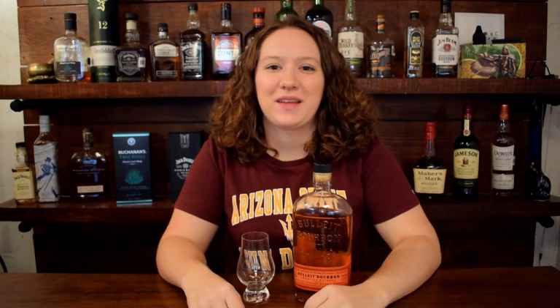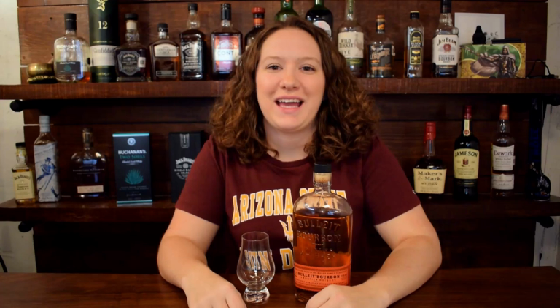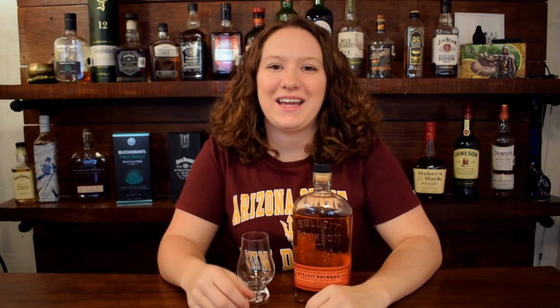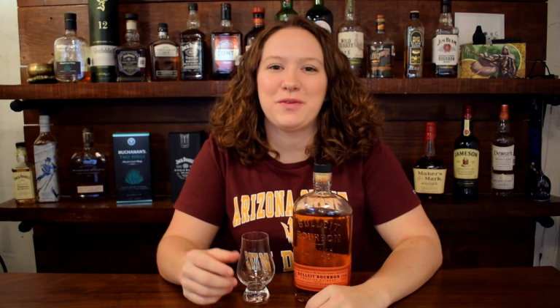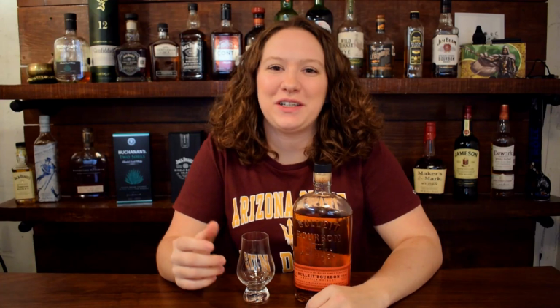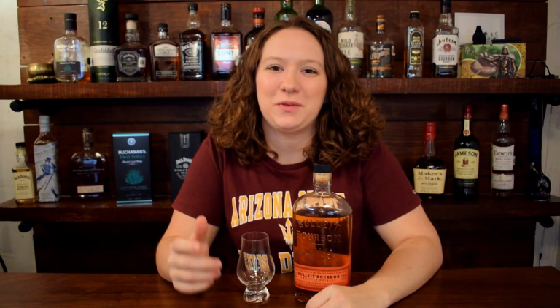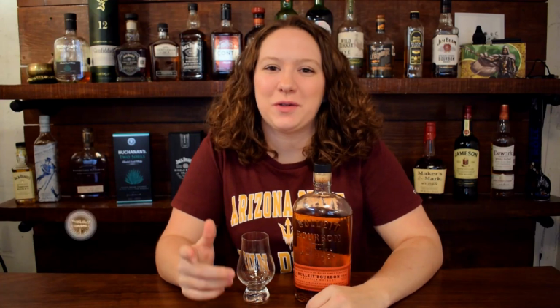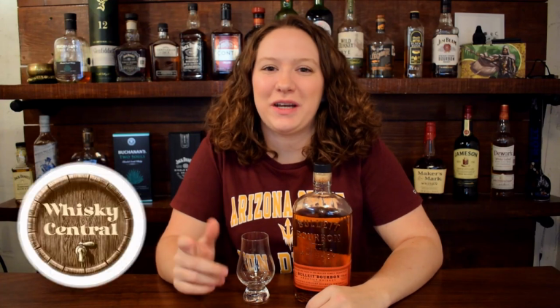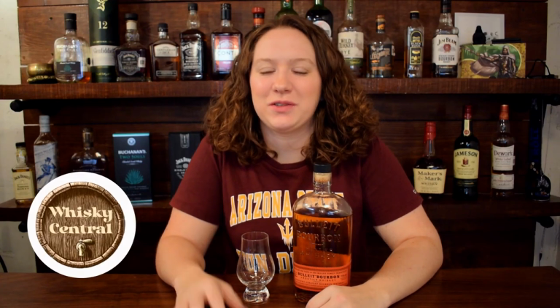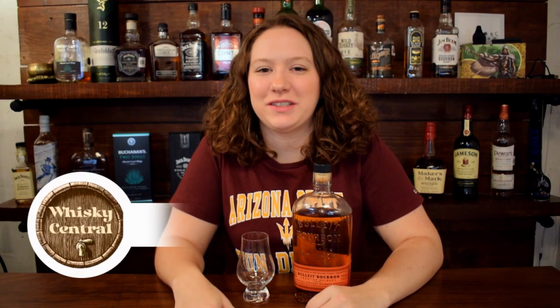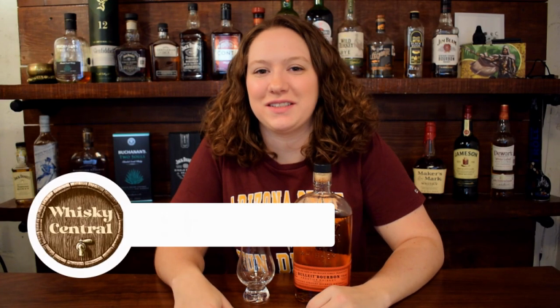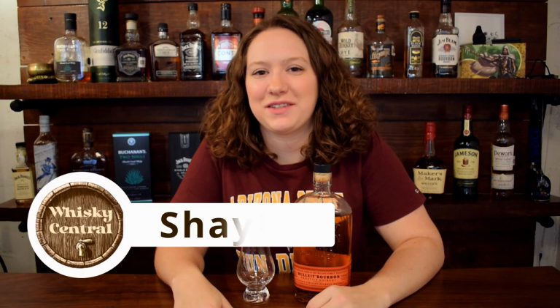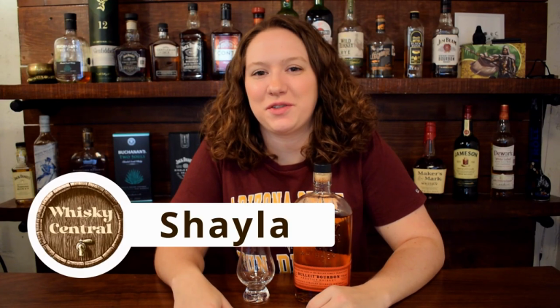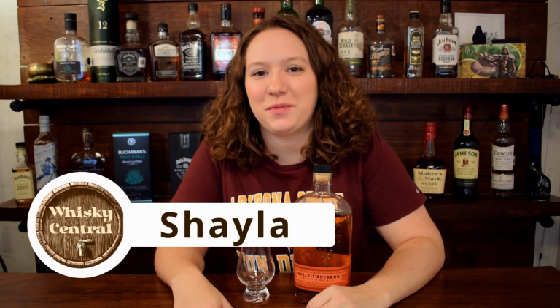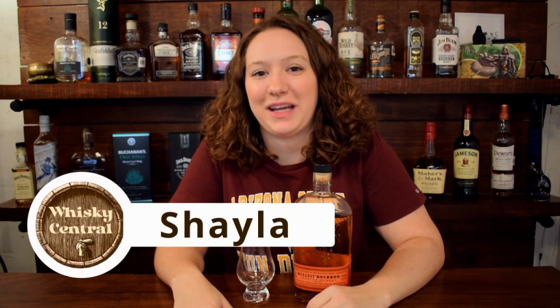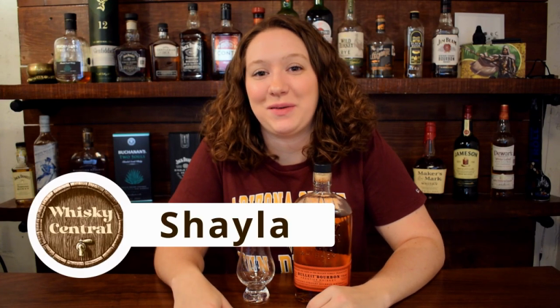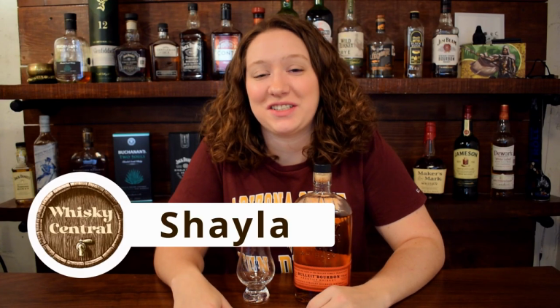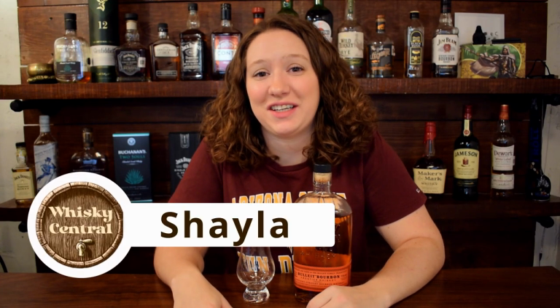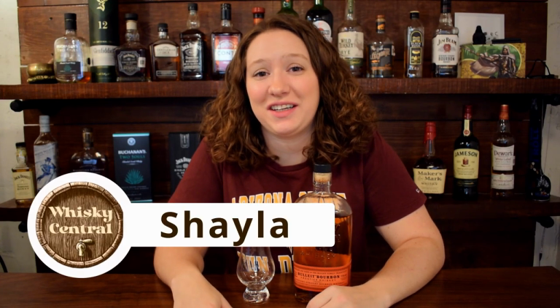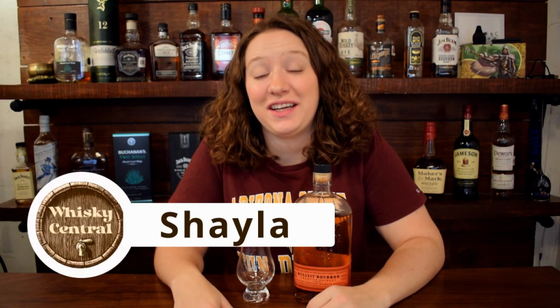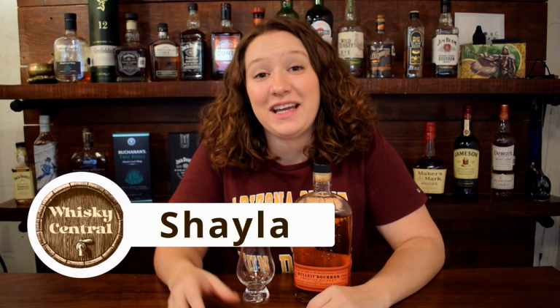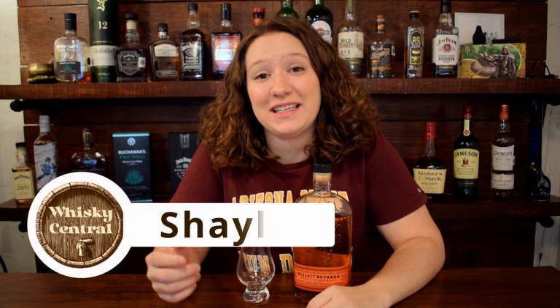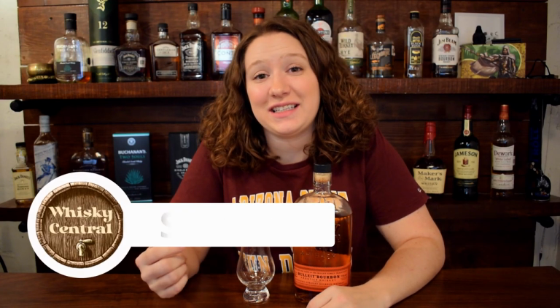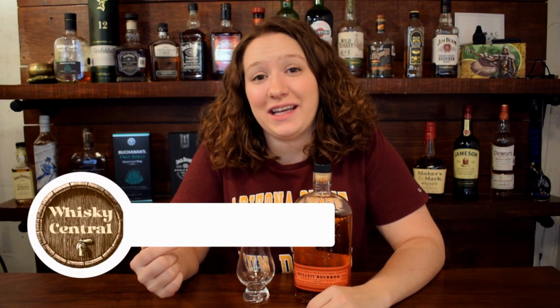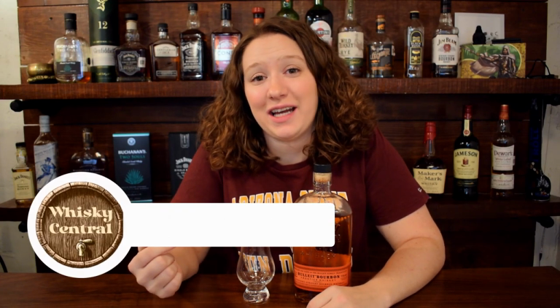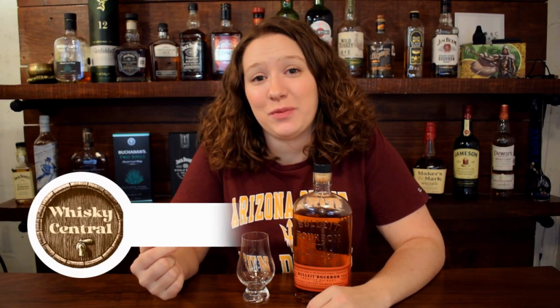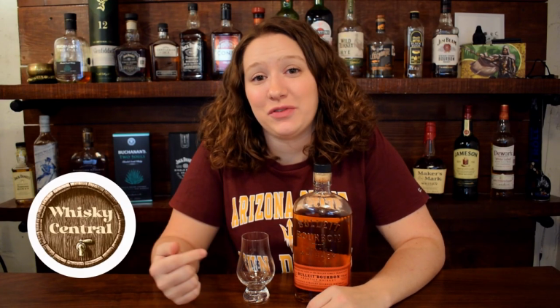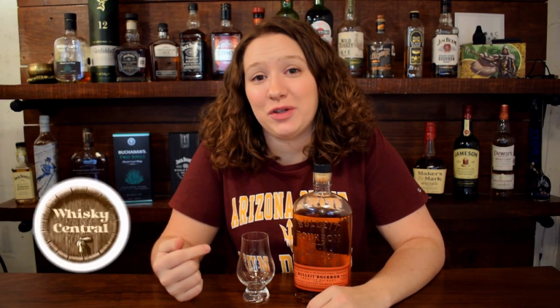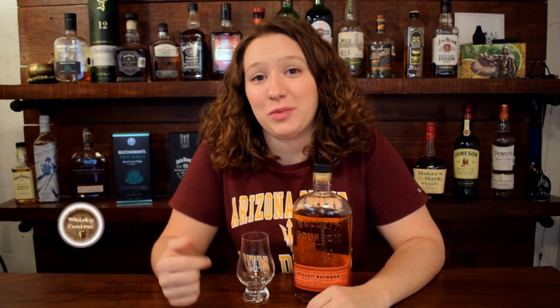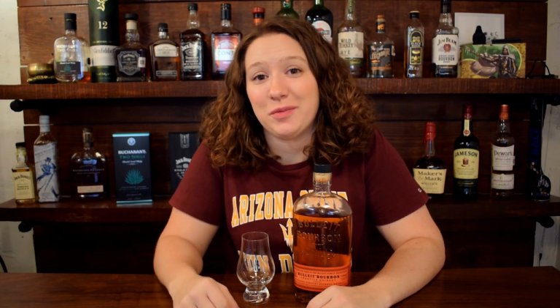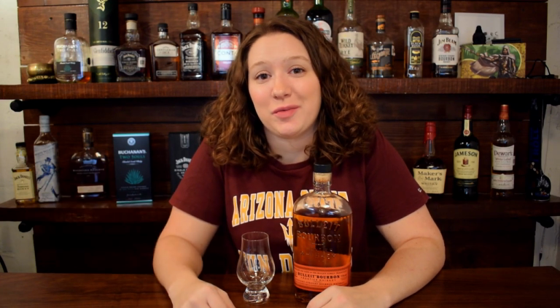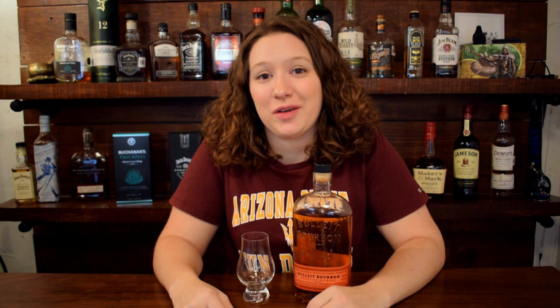Hey everybody, welcome back to Whiskey Central. My name is Shayla, and today I'm reviewing Bullet Bourbon.